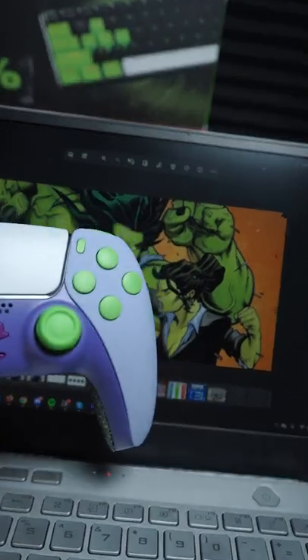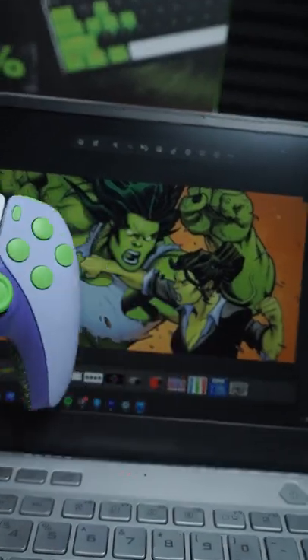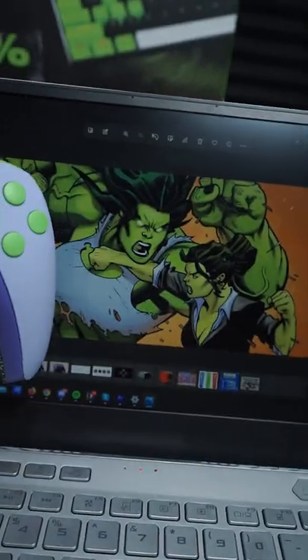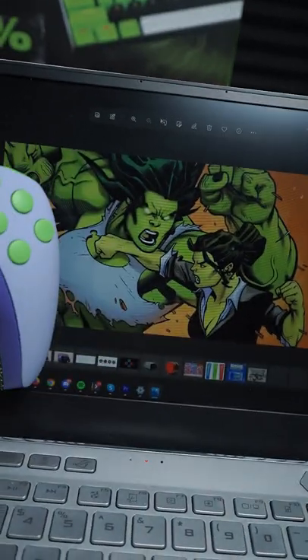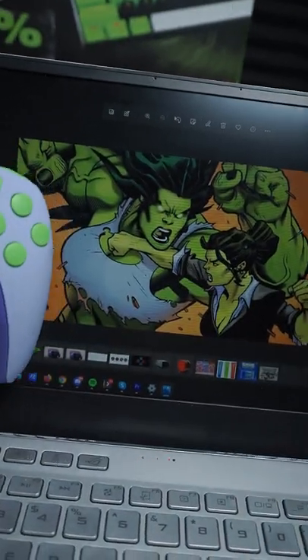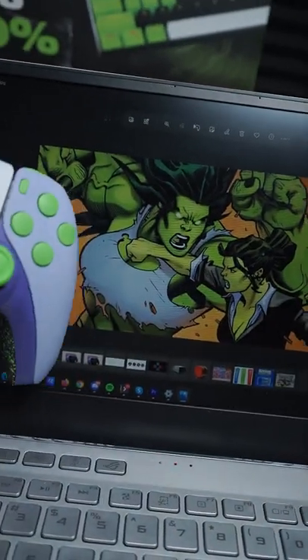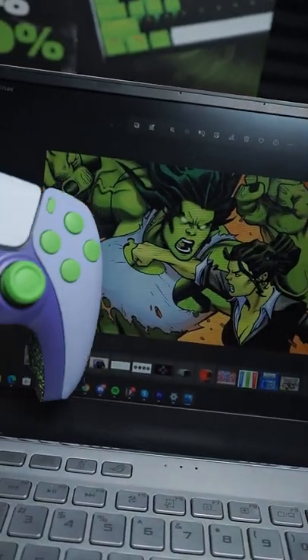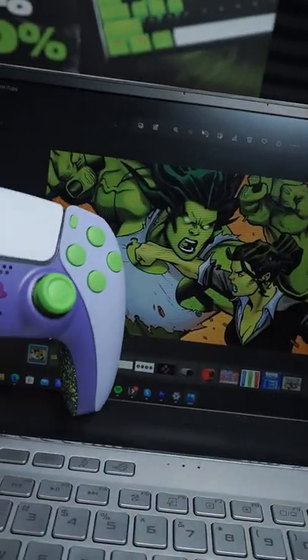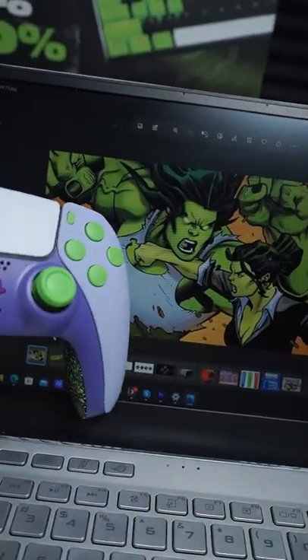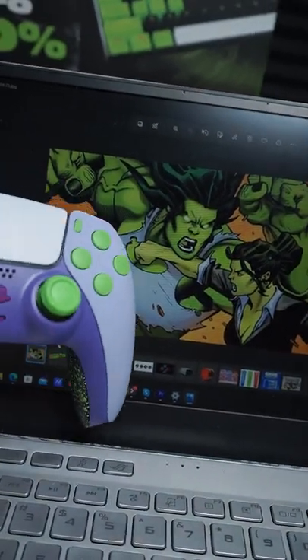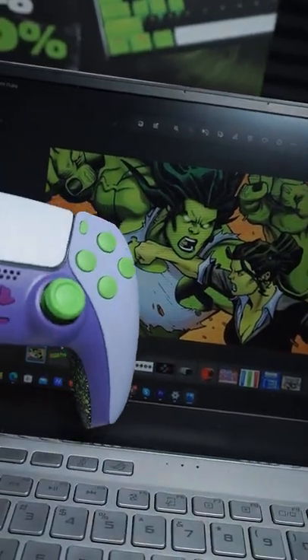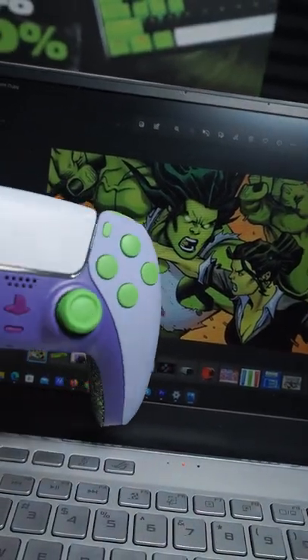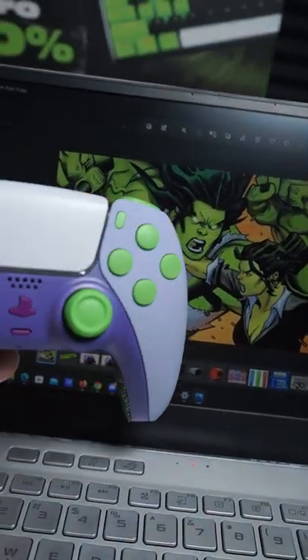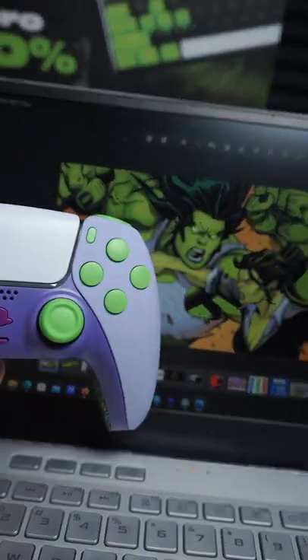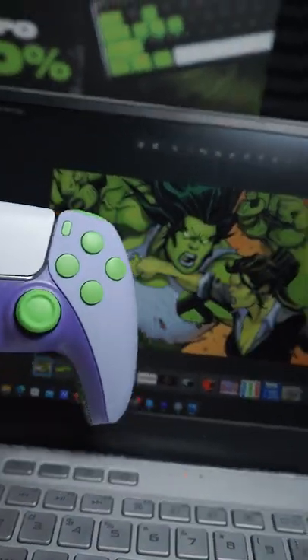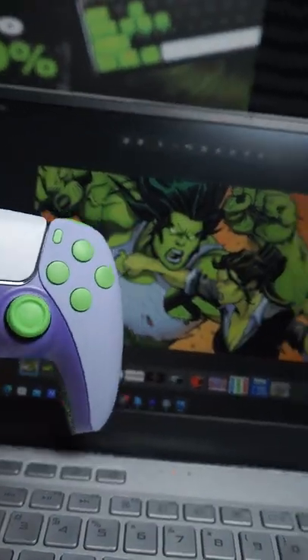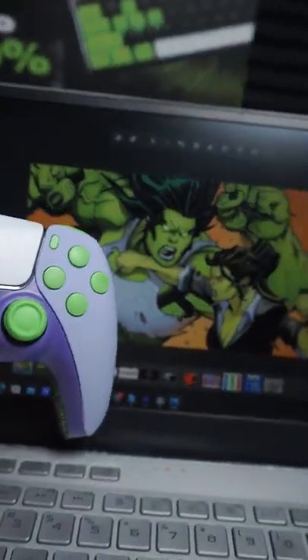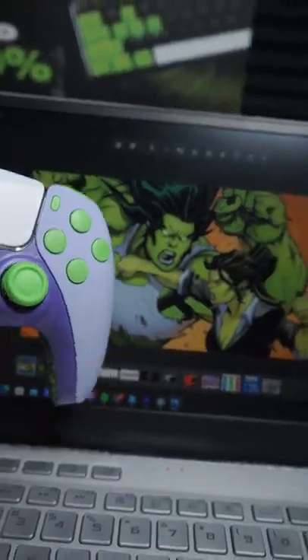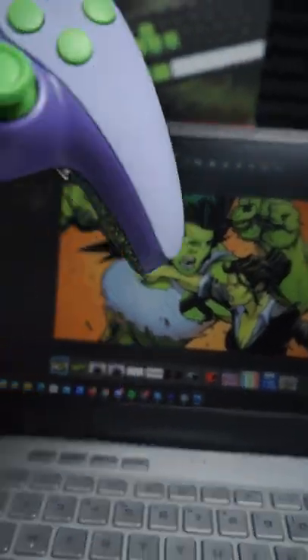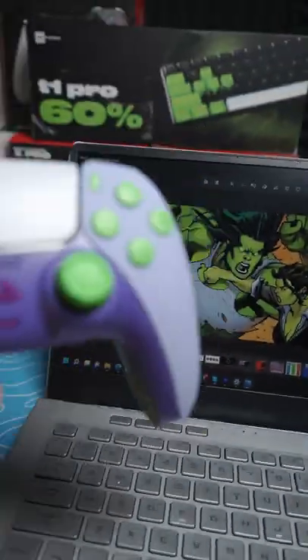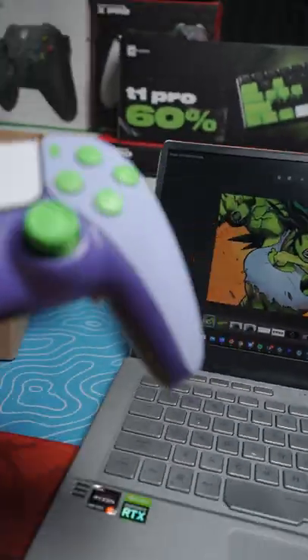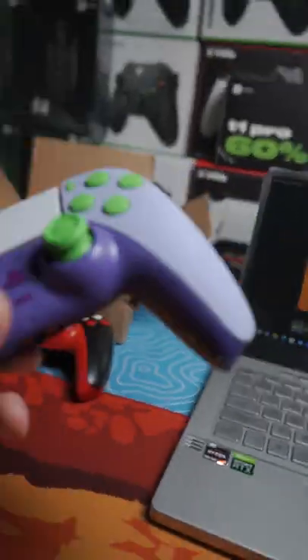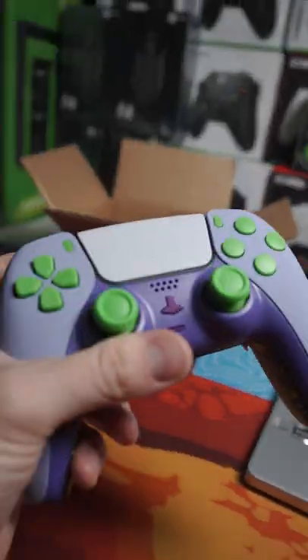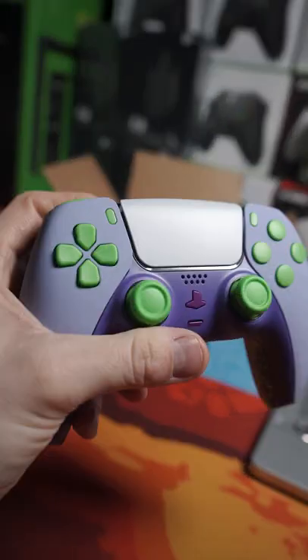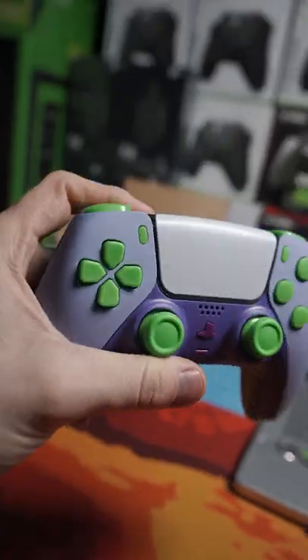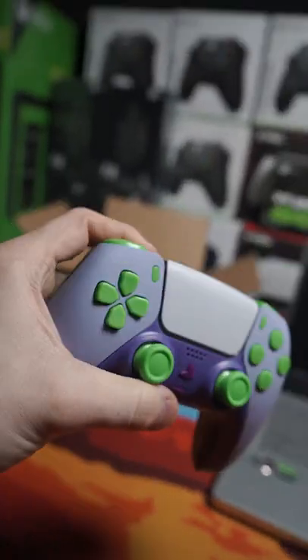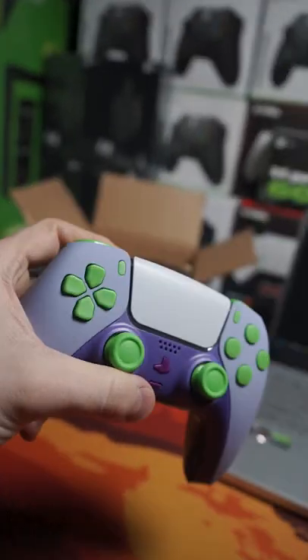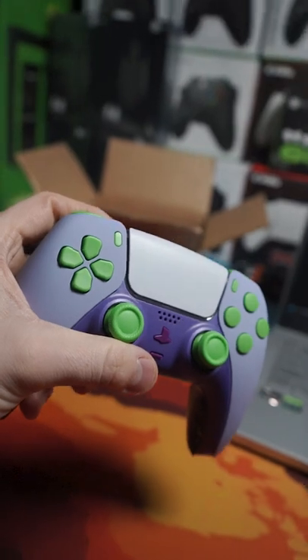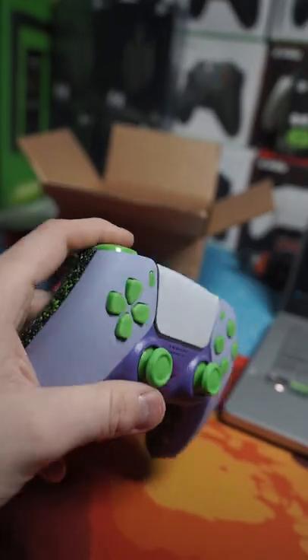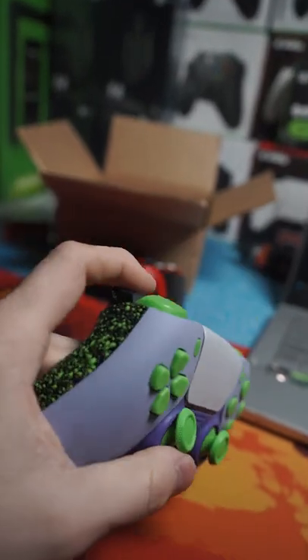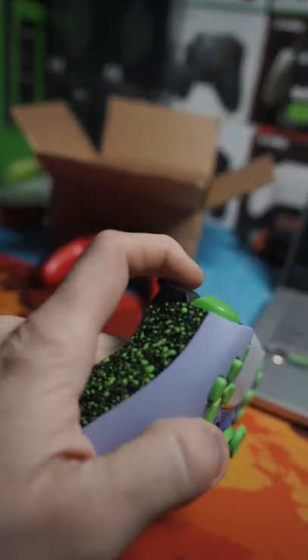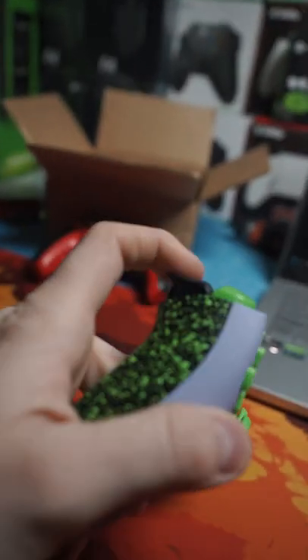It kind of matches actually the shirt color — the light purple does. And the rest is kind of like Hulk themed. But this turned out really sweet.